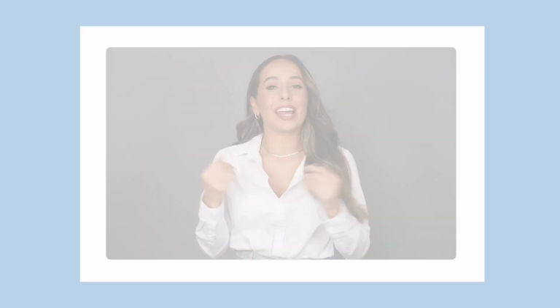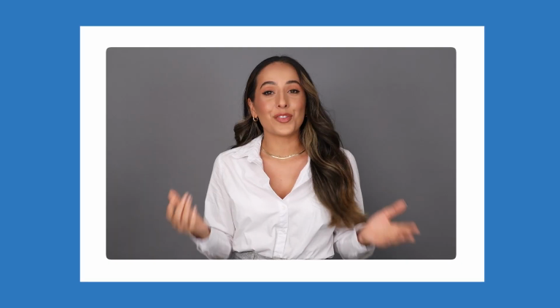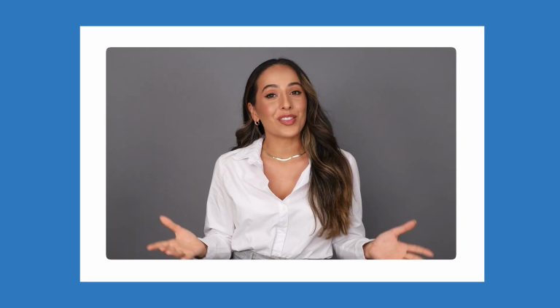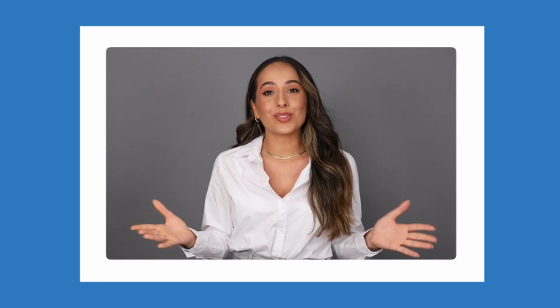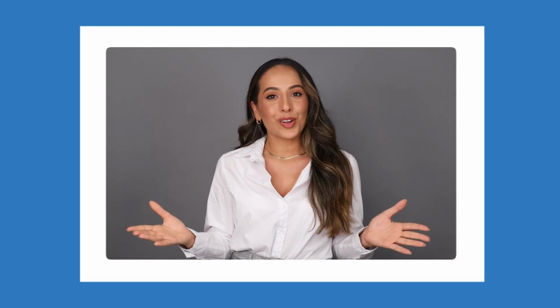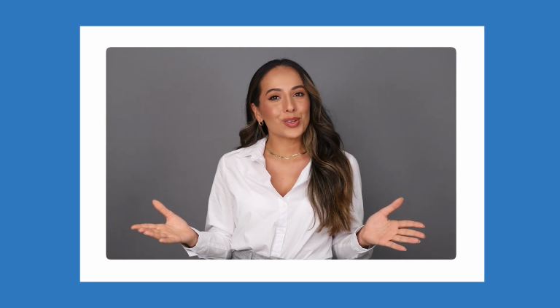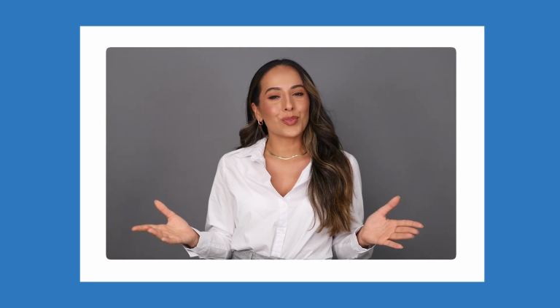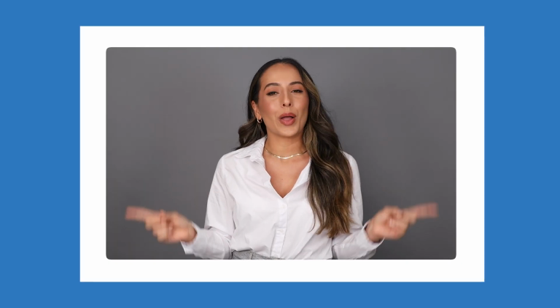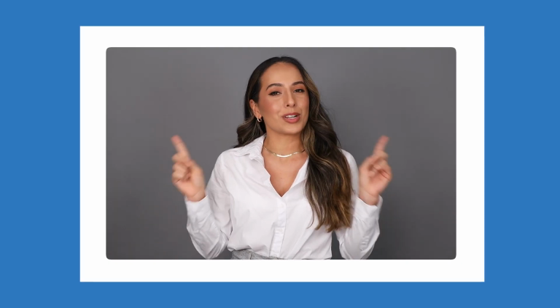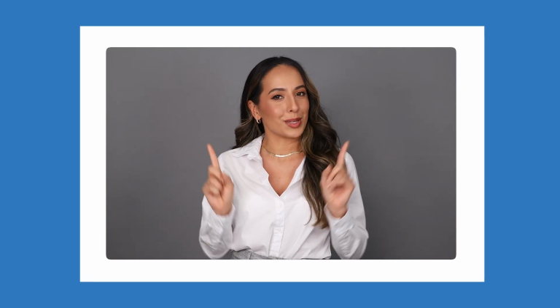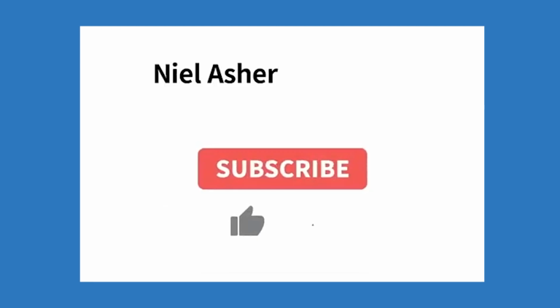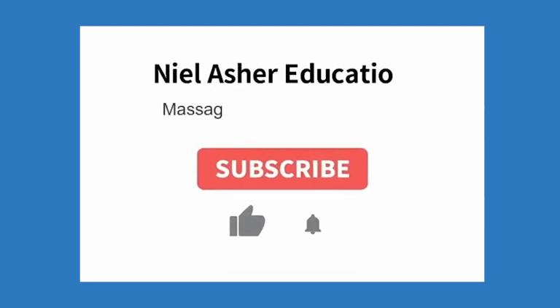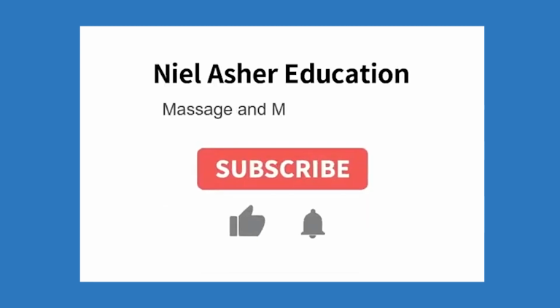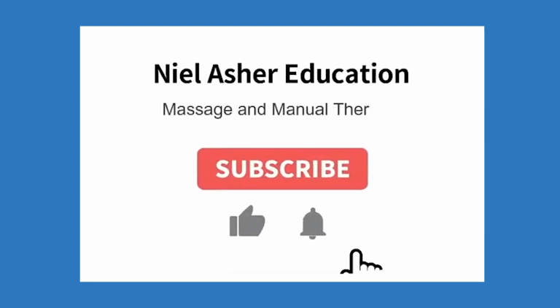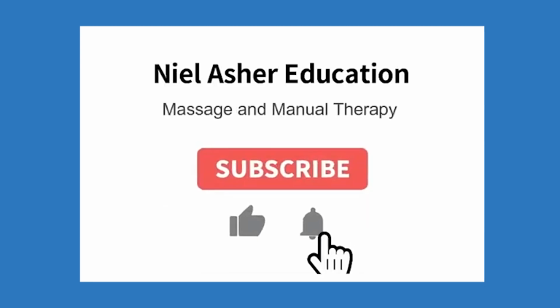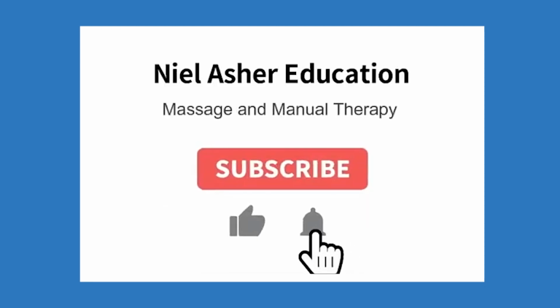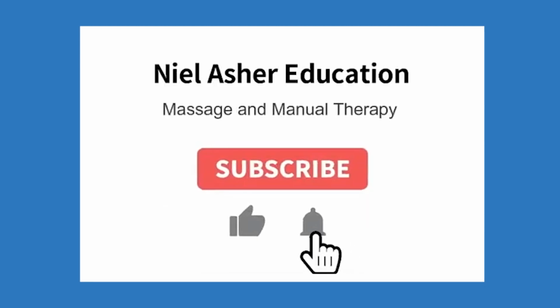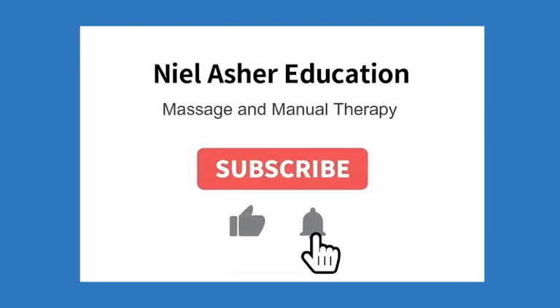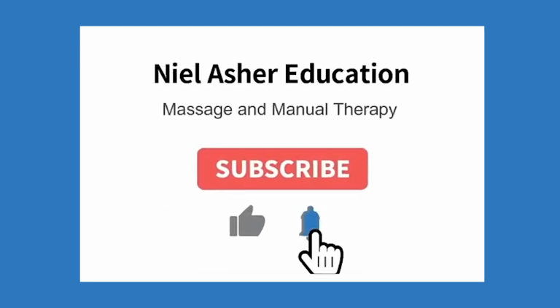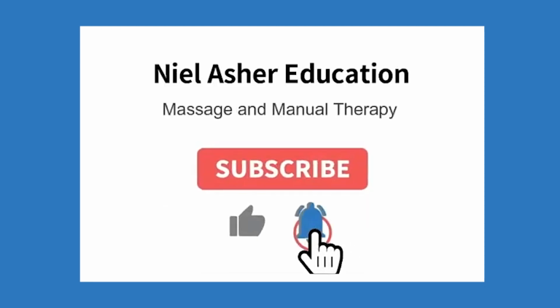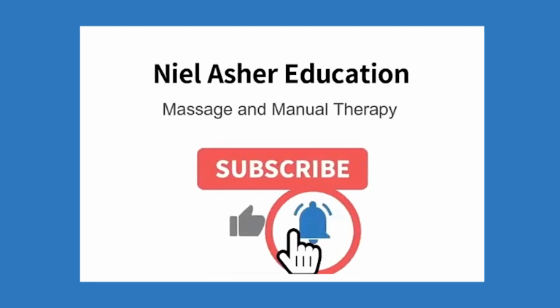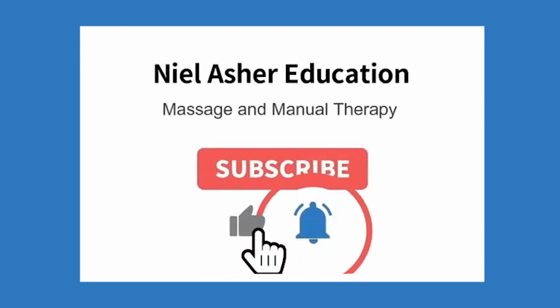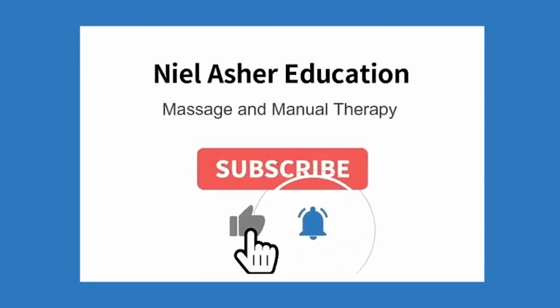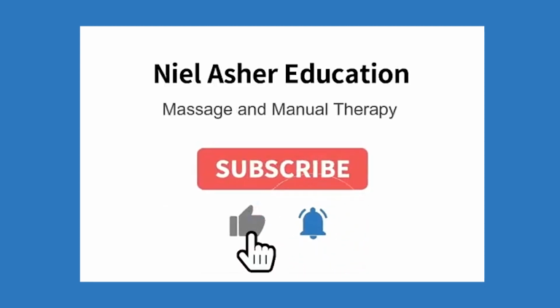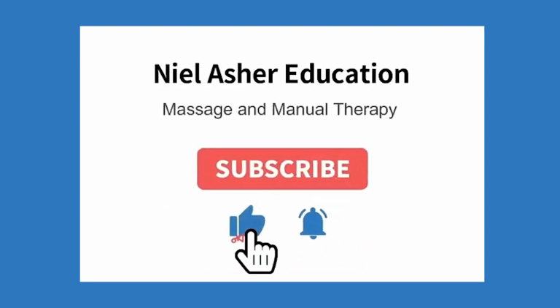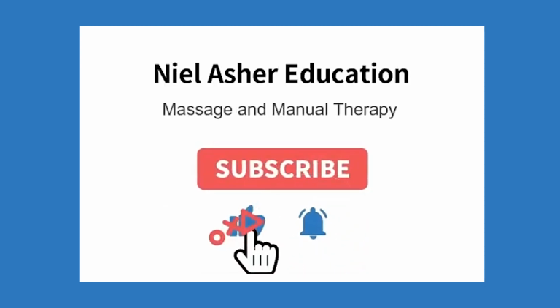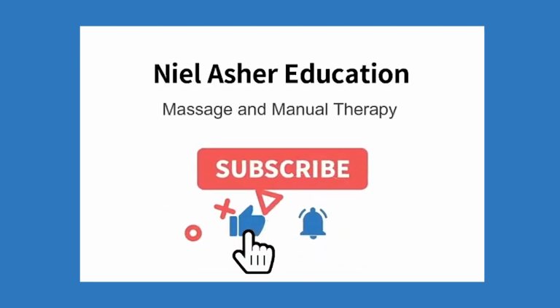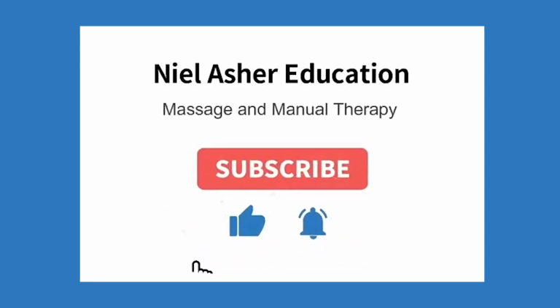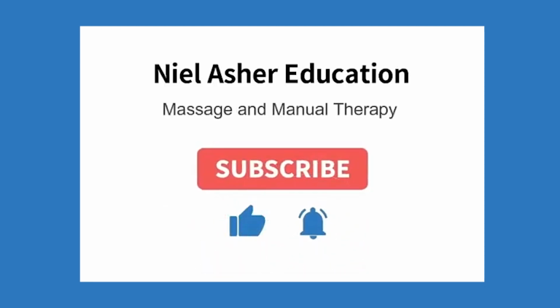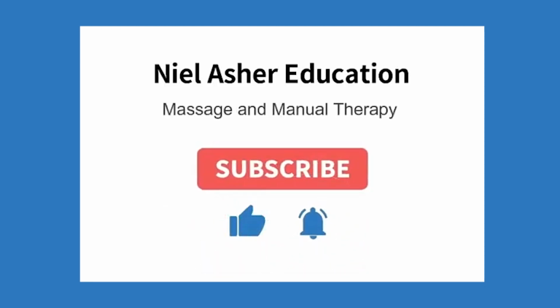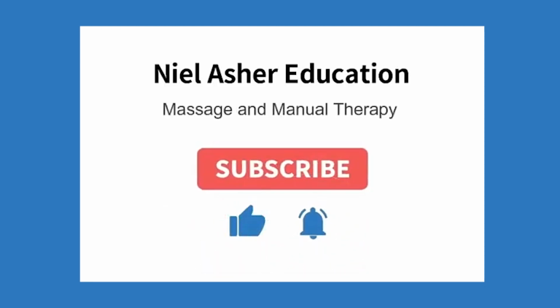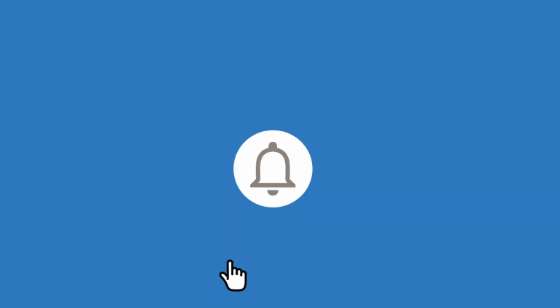If you found this video useful and want to see more like this, make sure you subscribe below and don't forget to hit the notification bell.